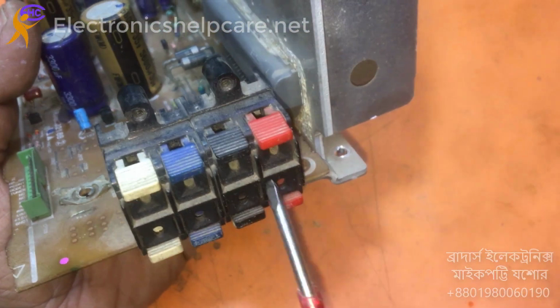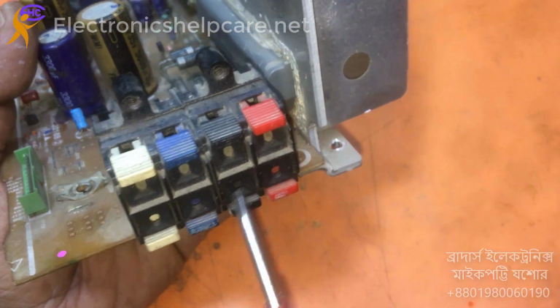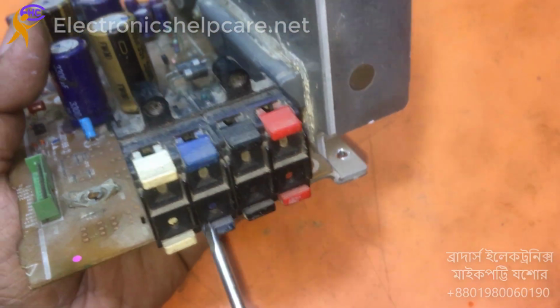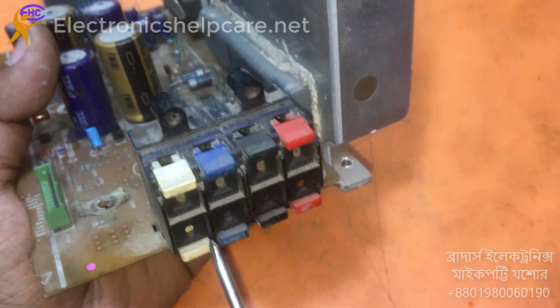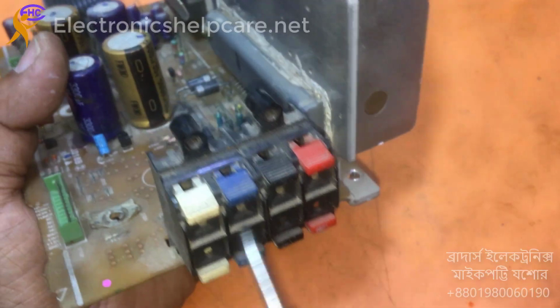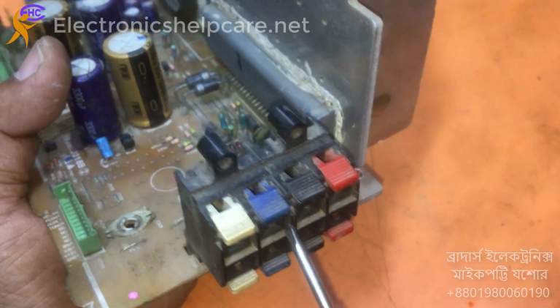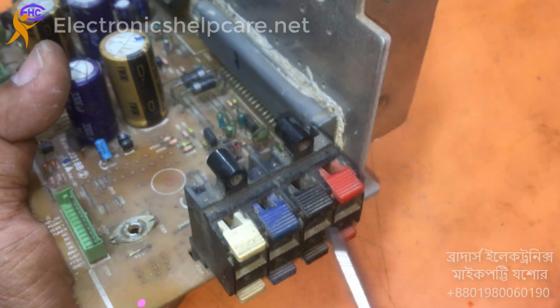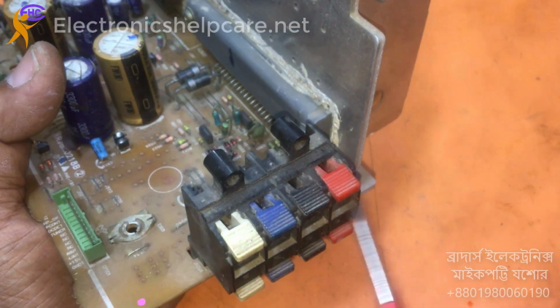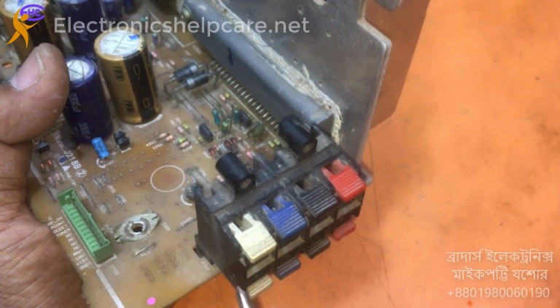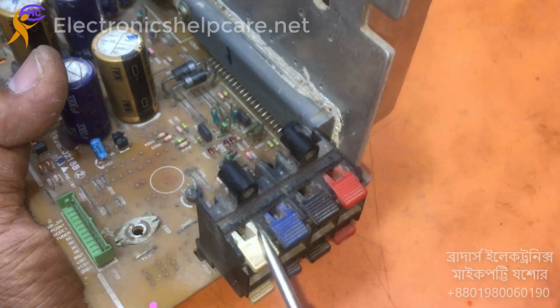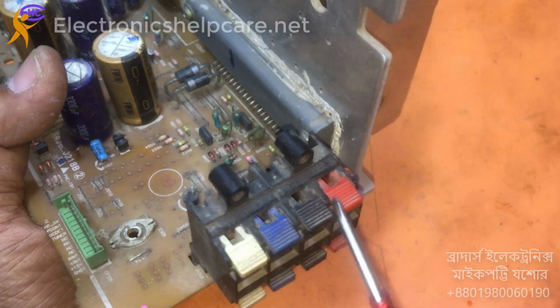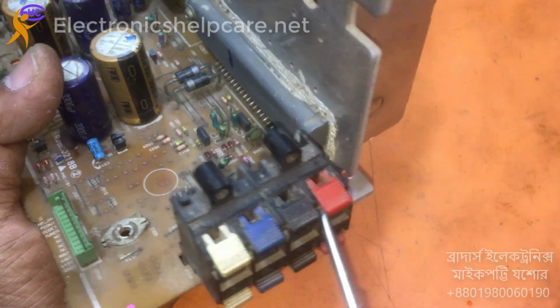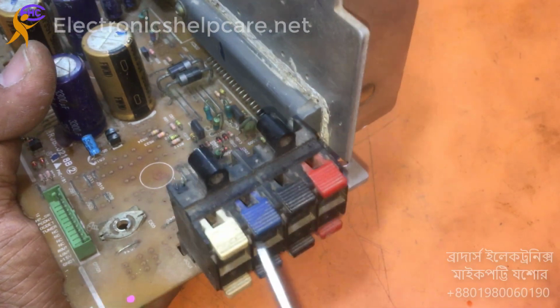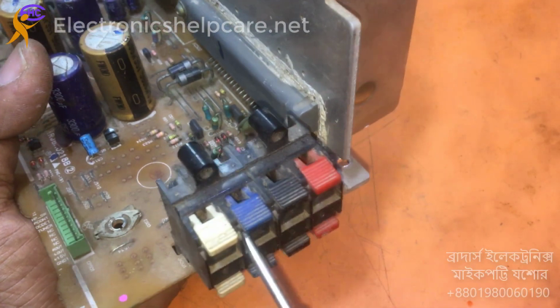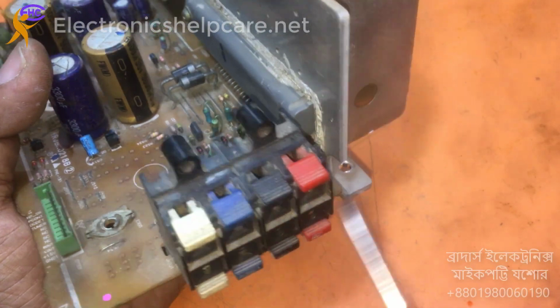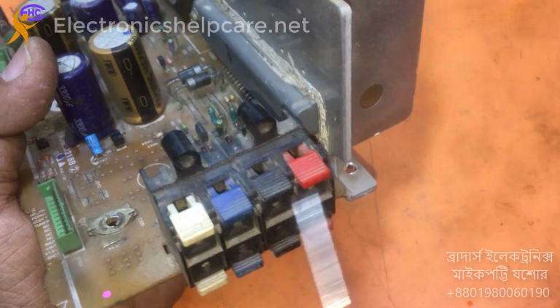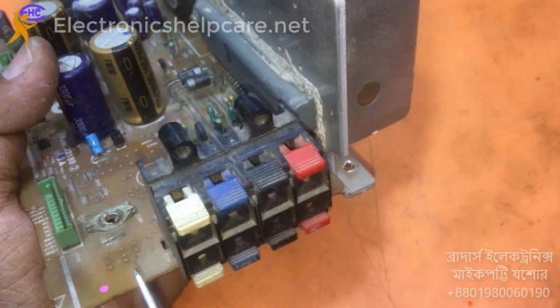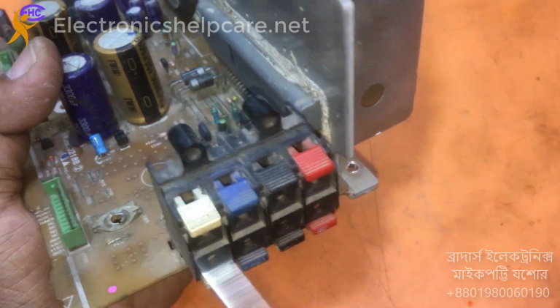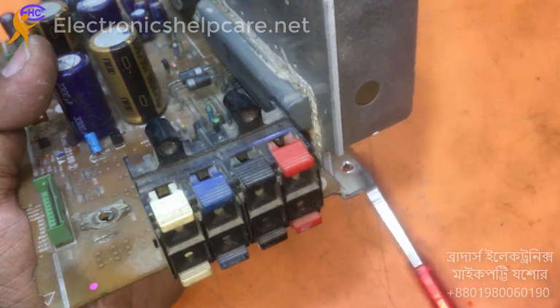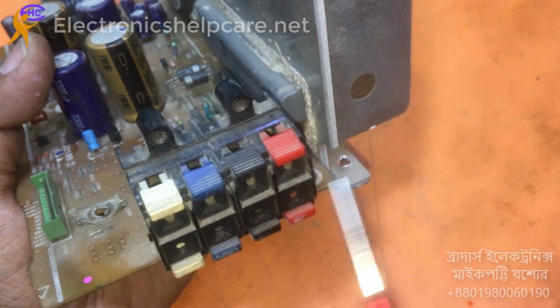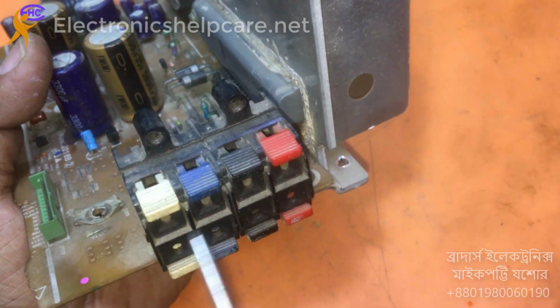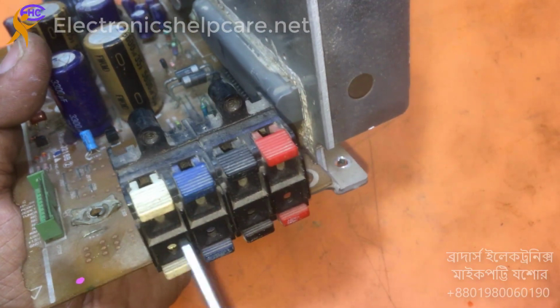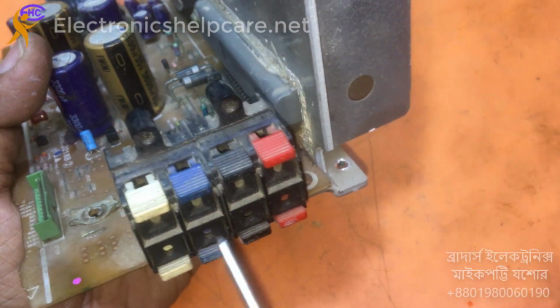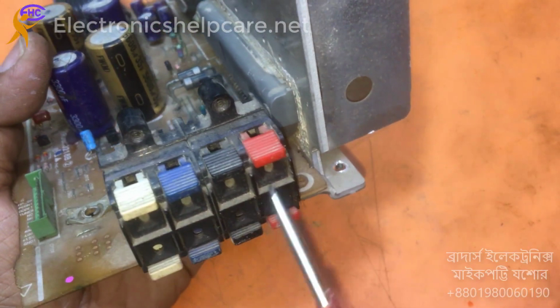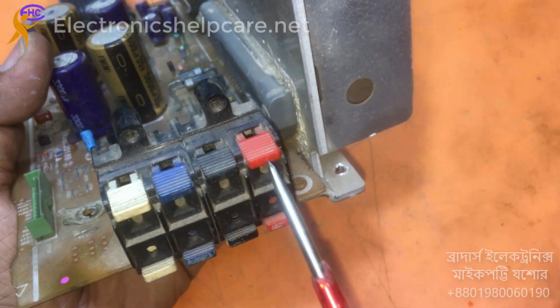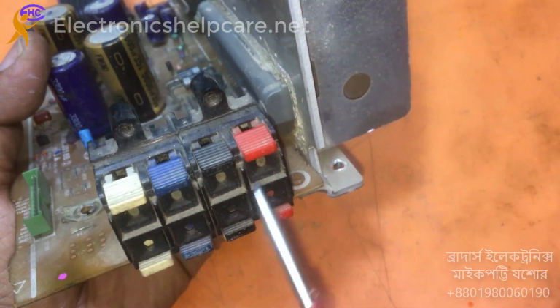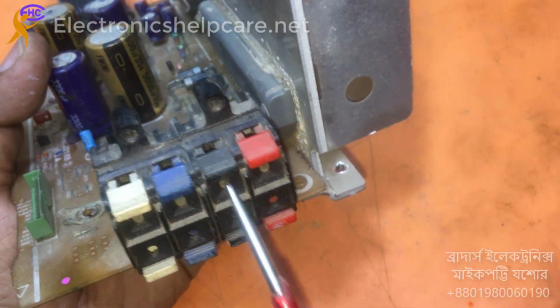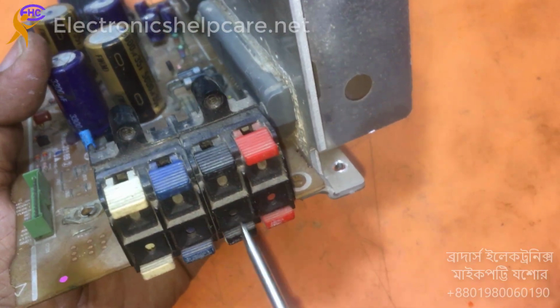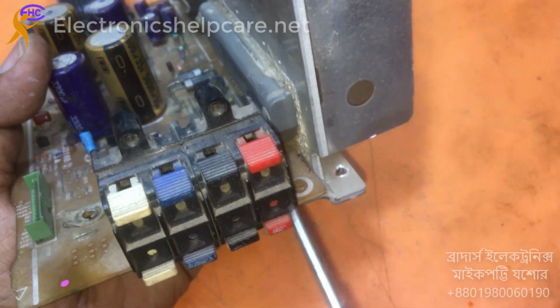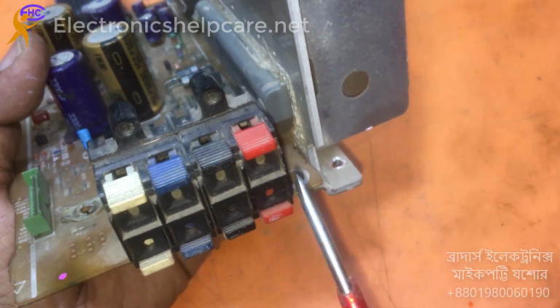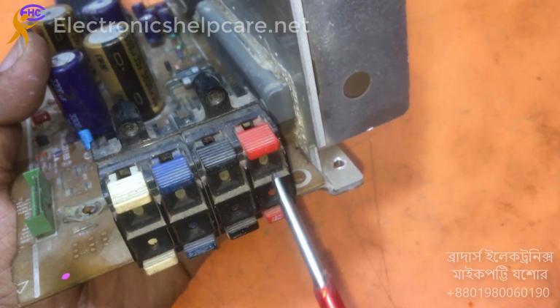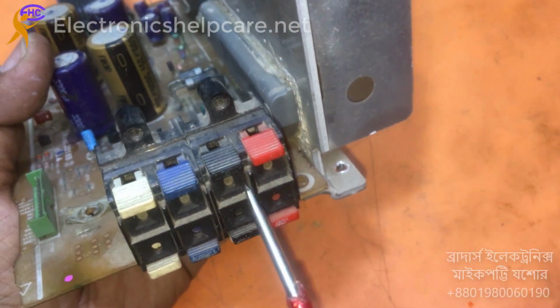Here is the output — two subwoofer and two surround outputs.